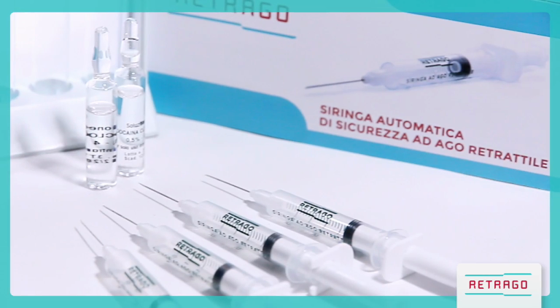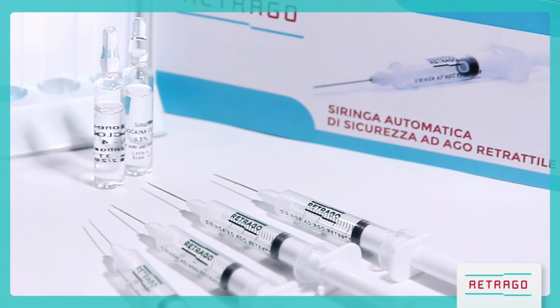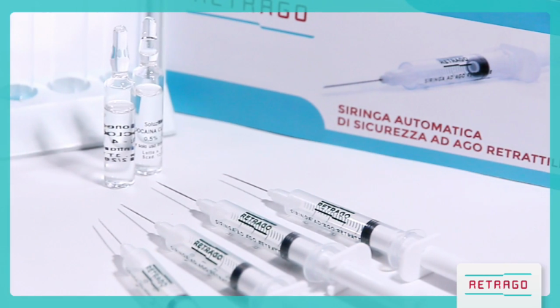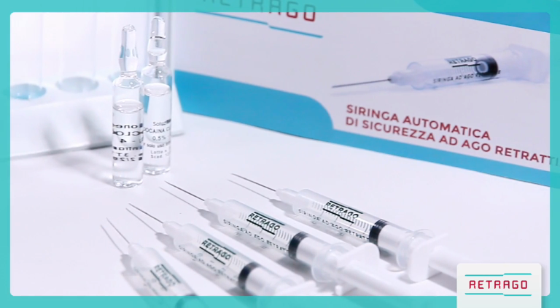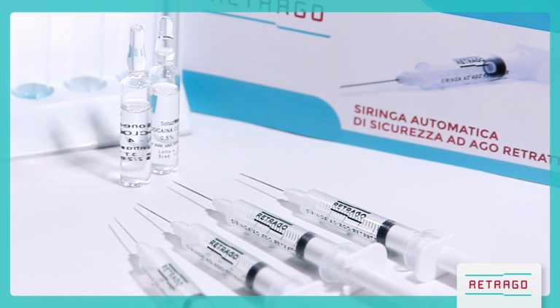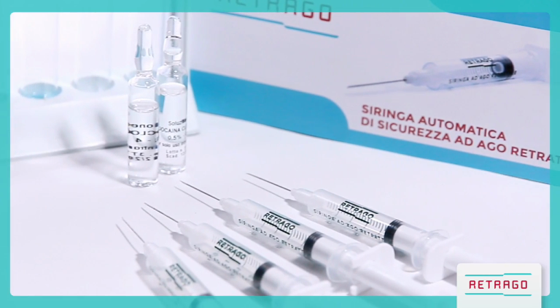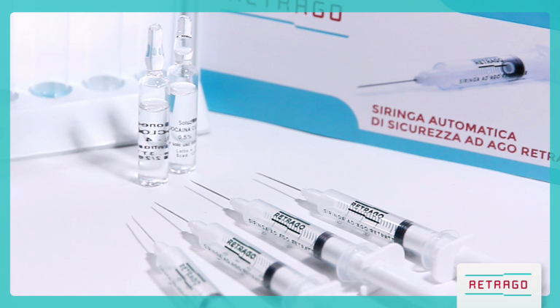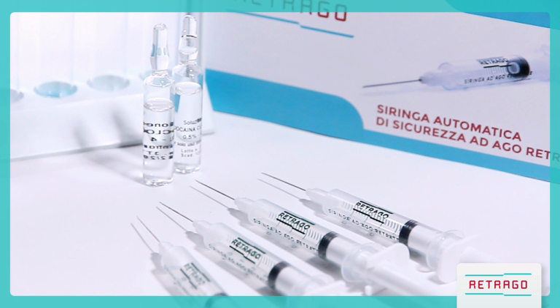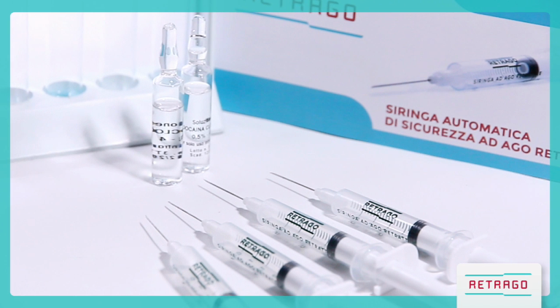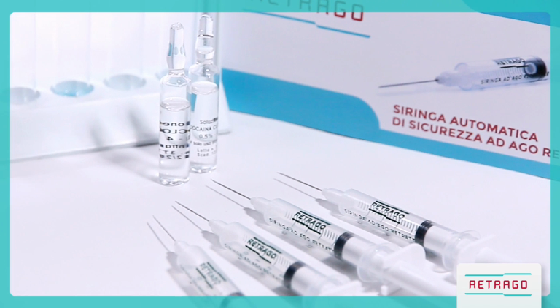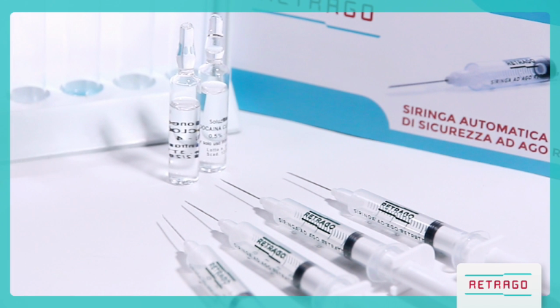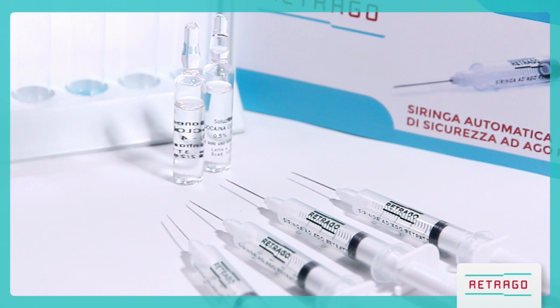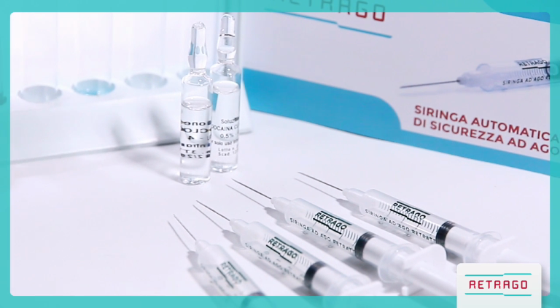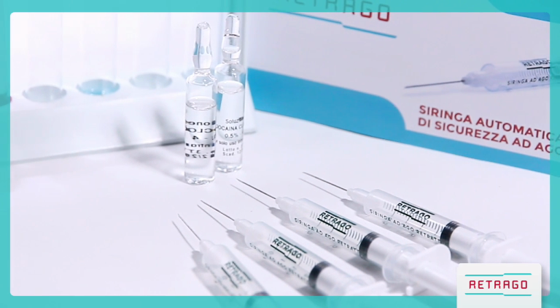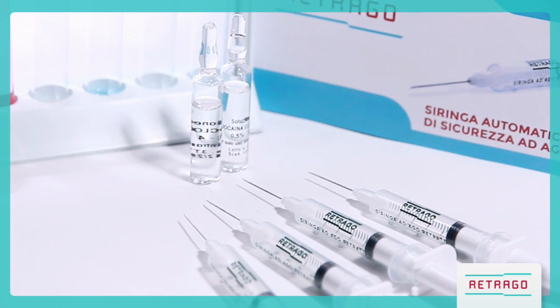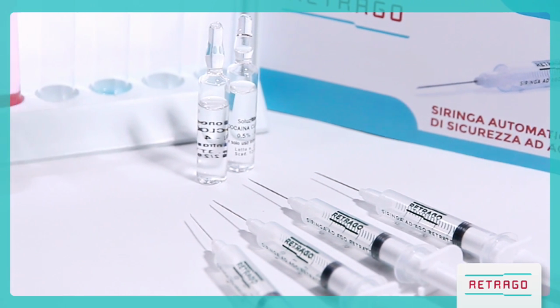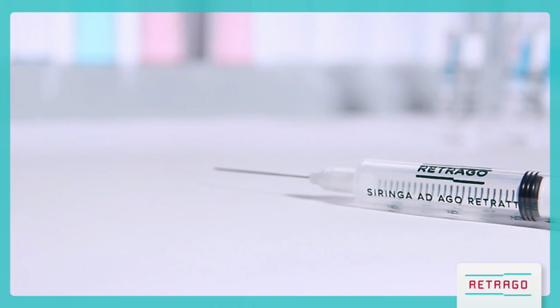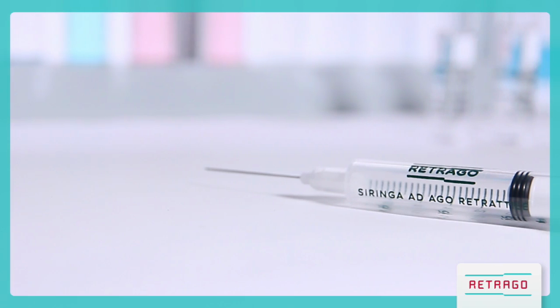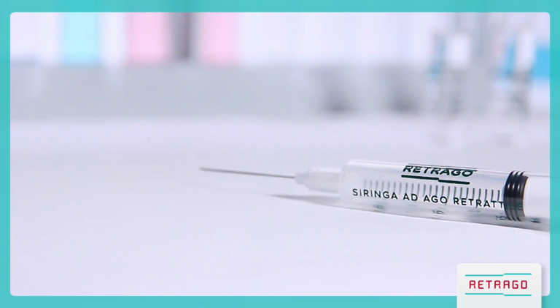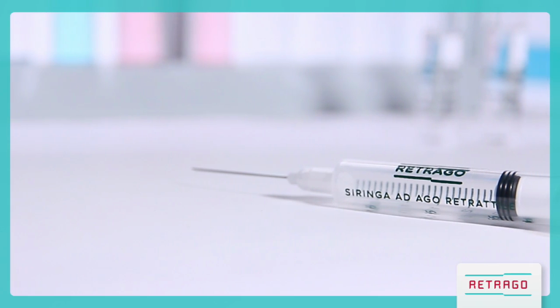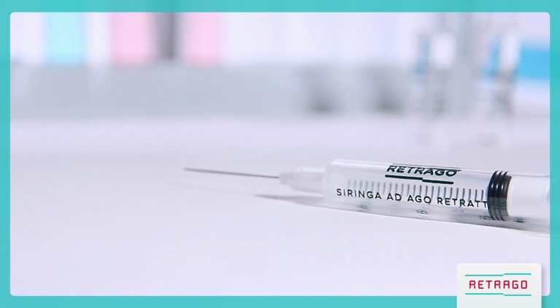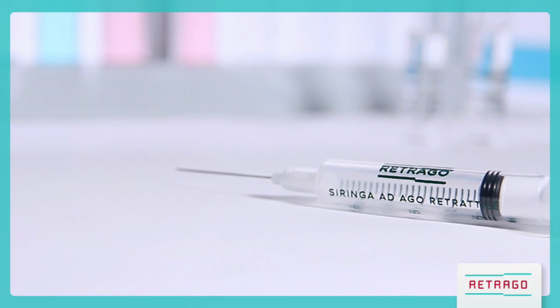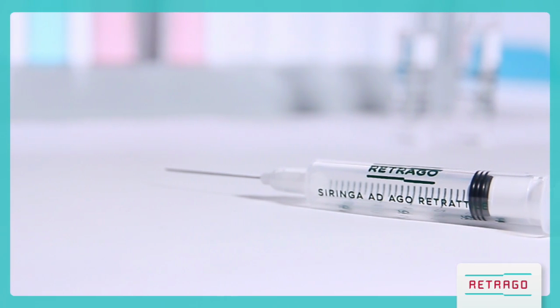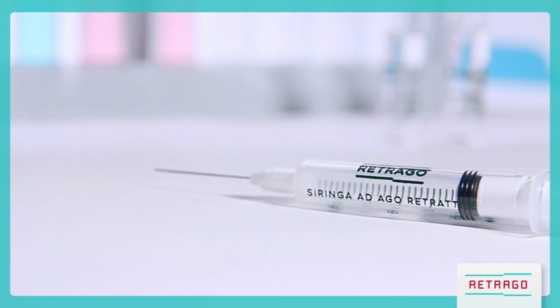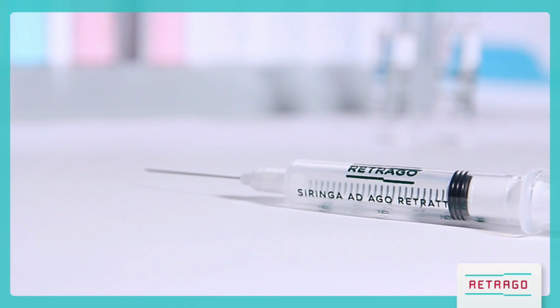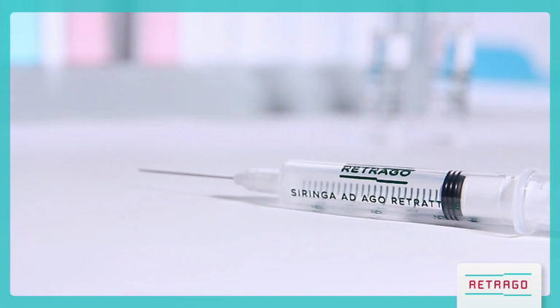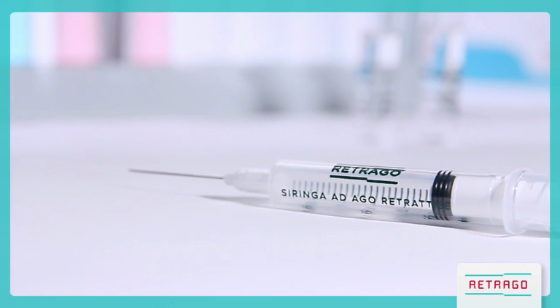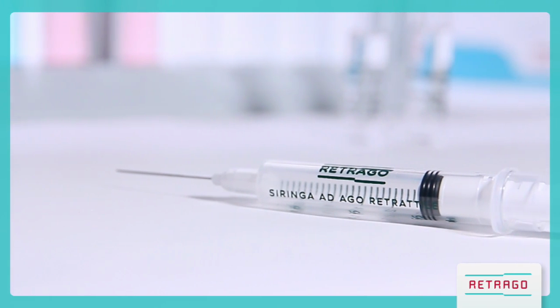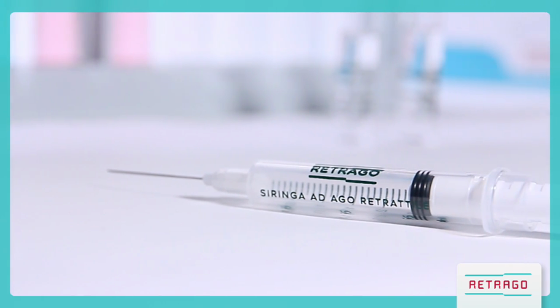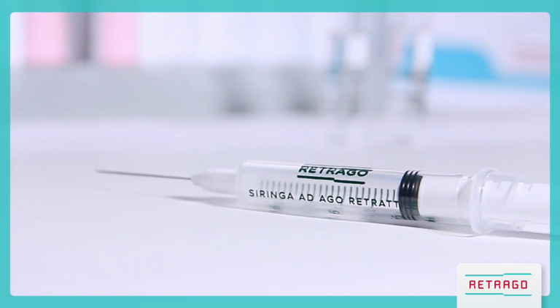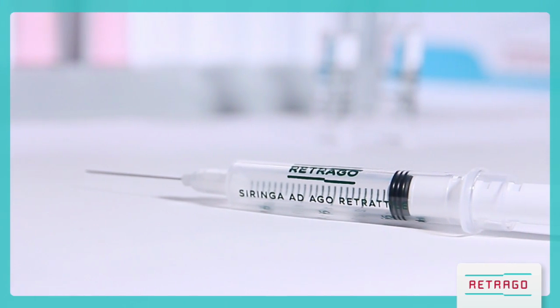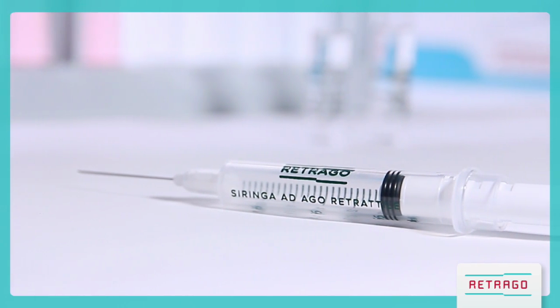Retrago is available in four sizes: one, three, five, and ten milliliters, and it's easy to use.